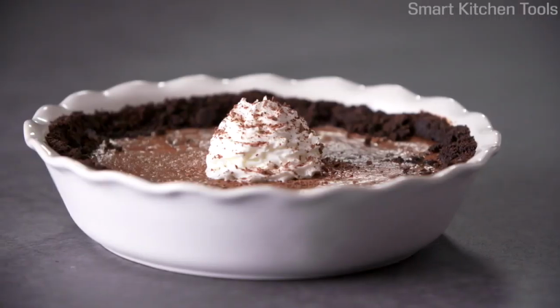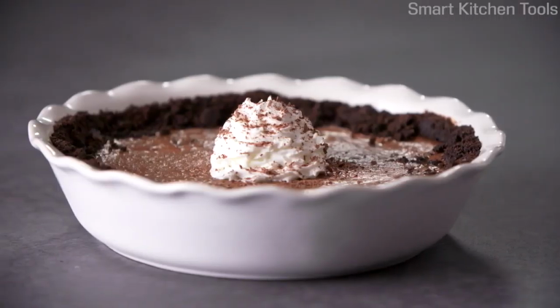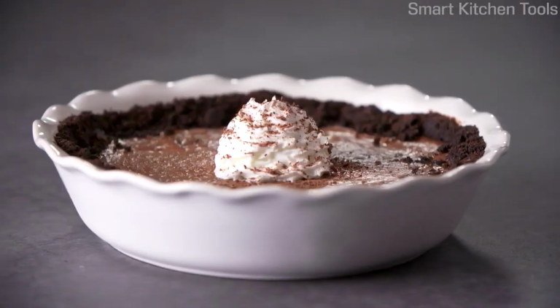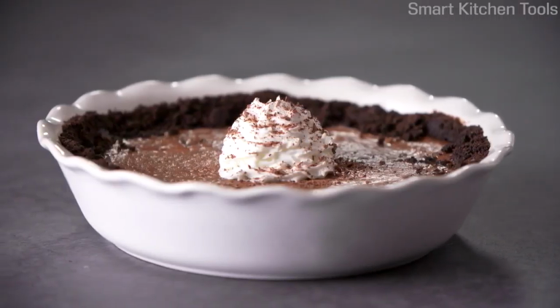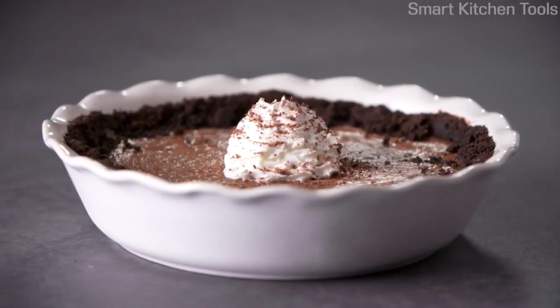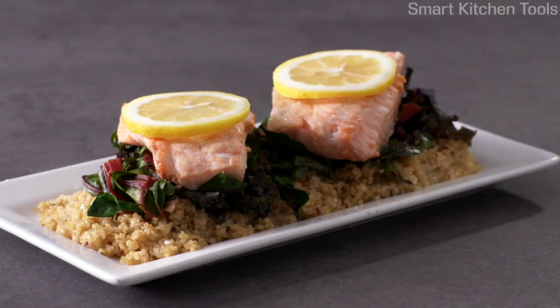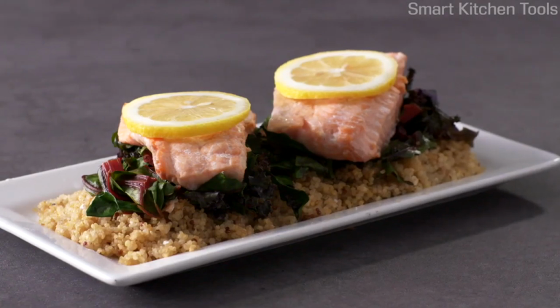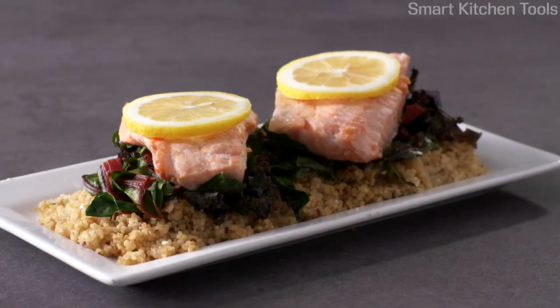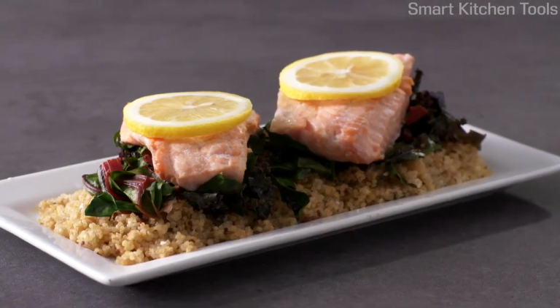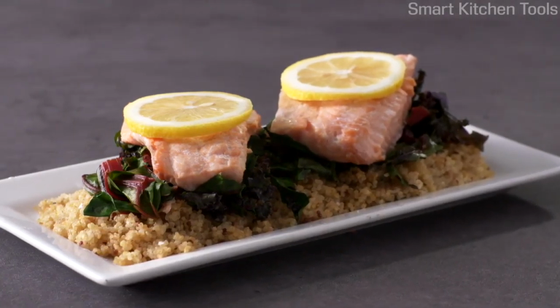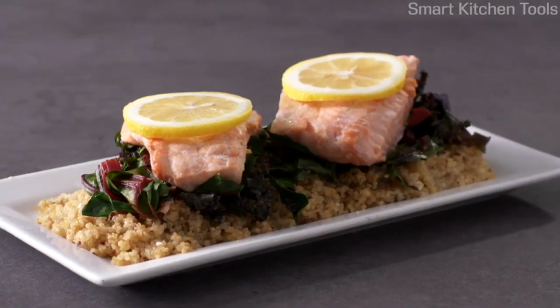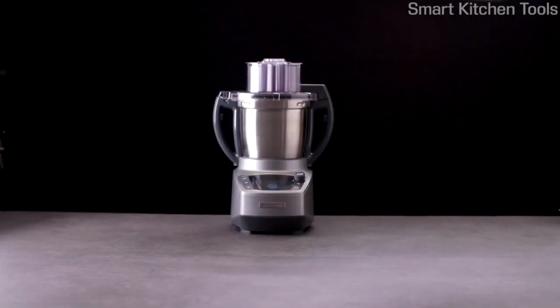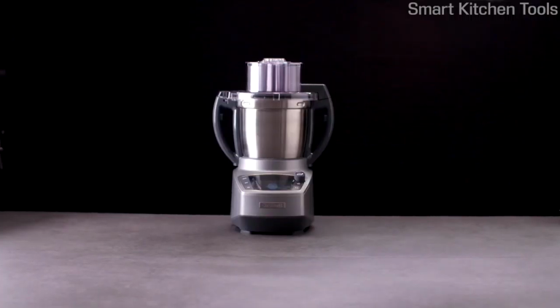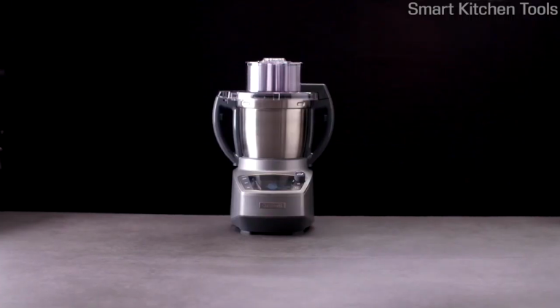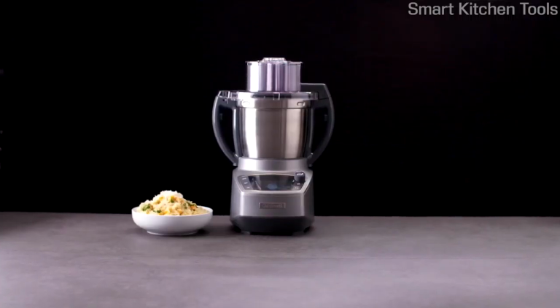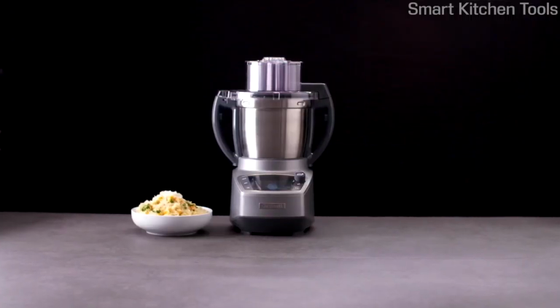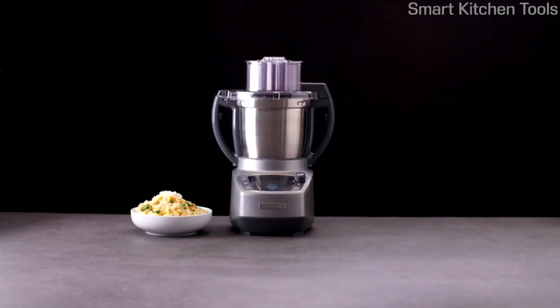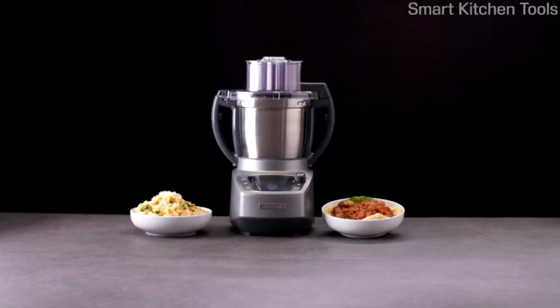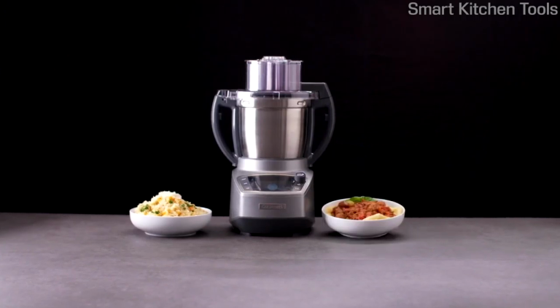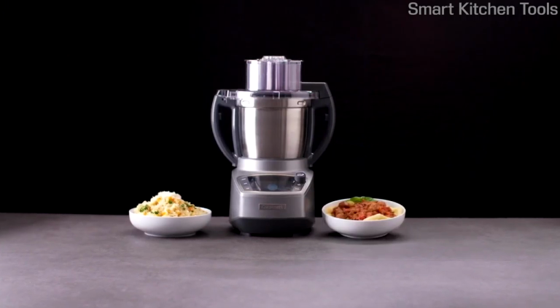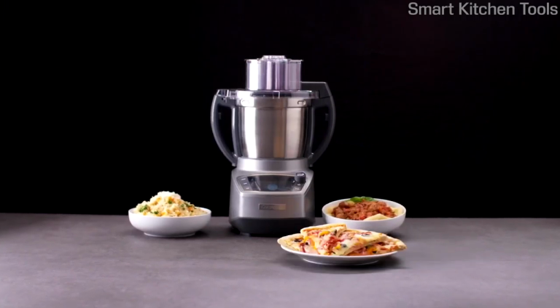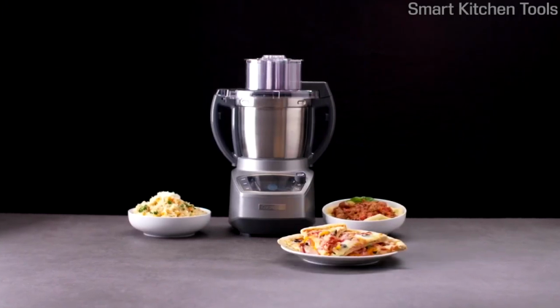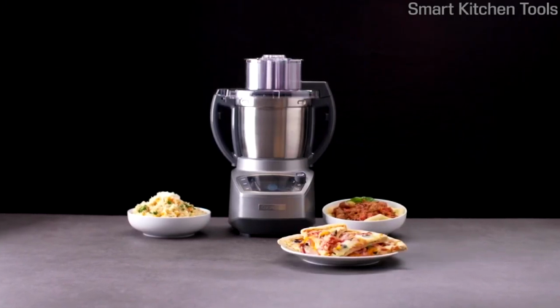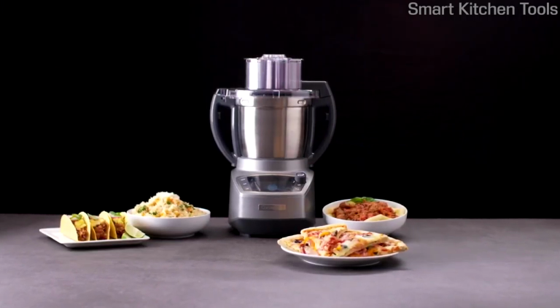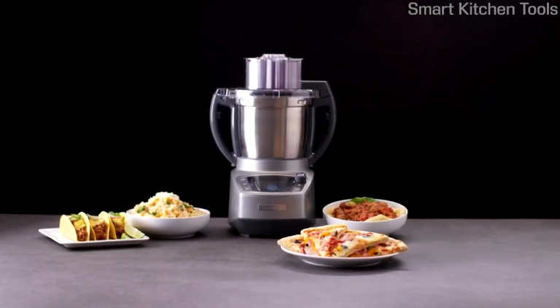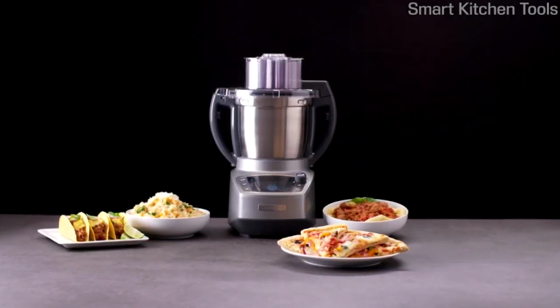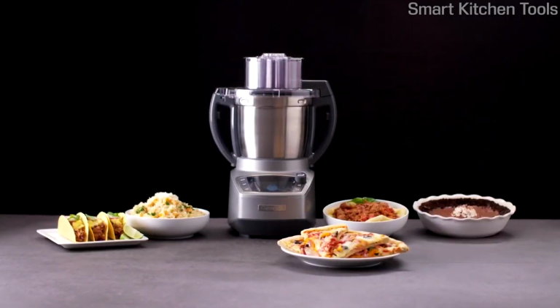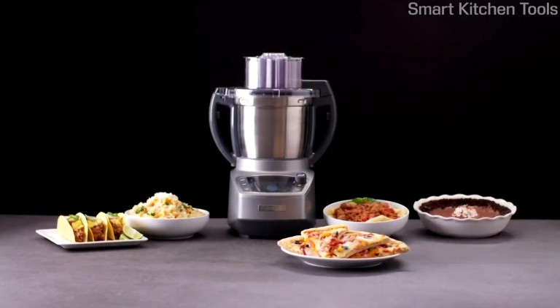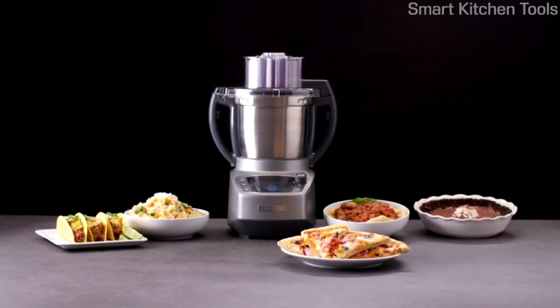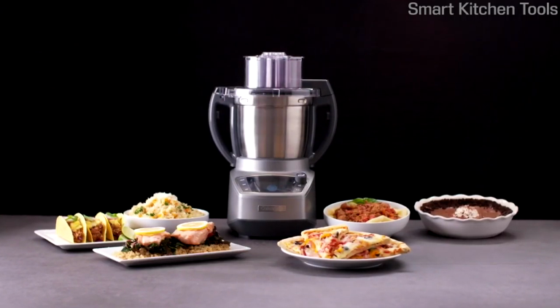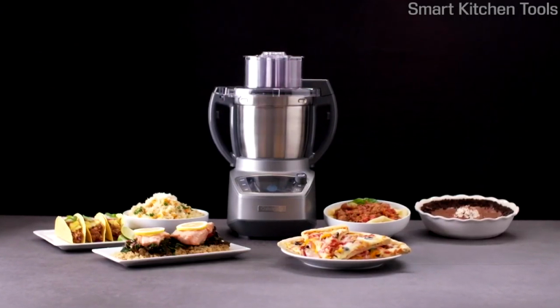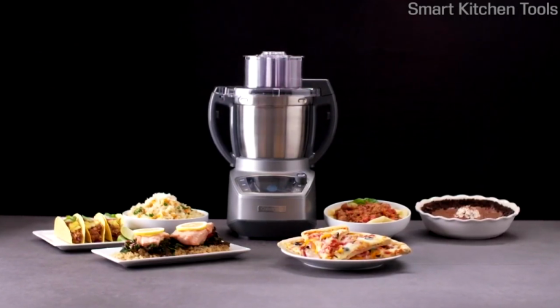Perfectly processed and expertly cooked with the all-new Complete Chef — the next evolution in food processors.